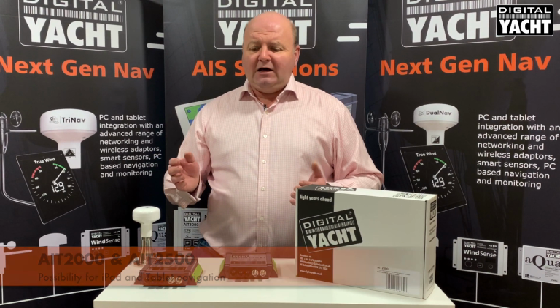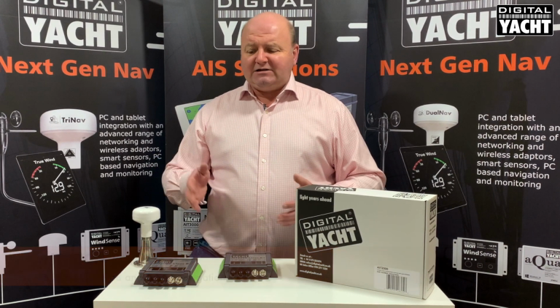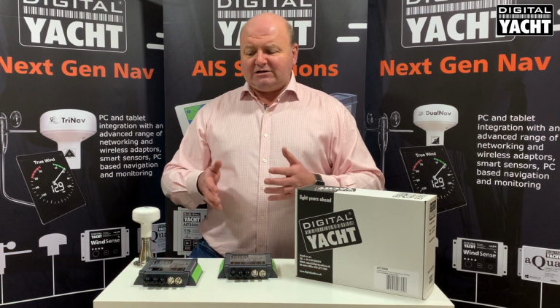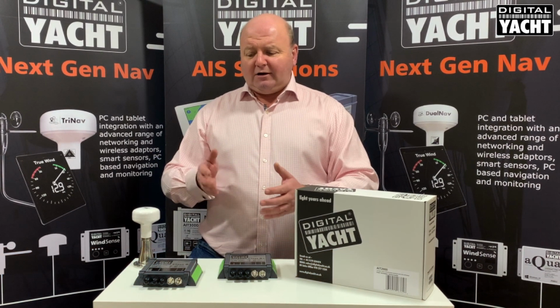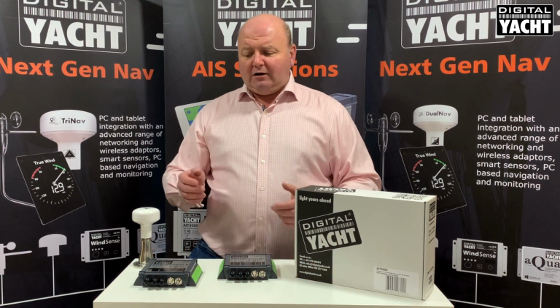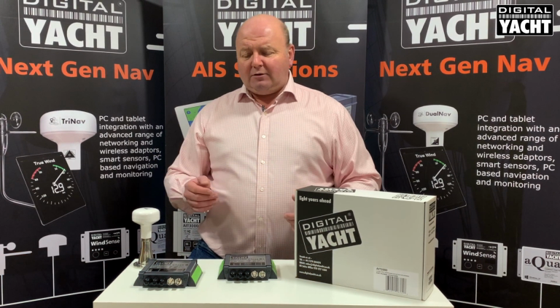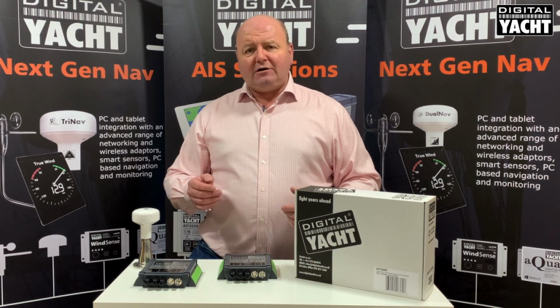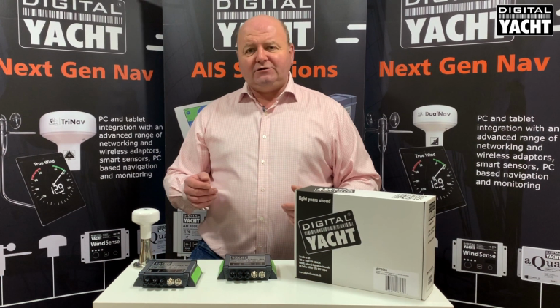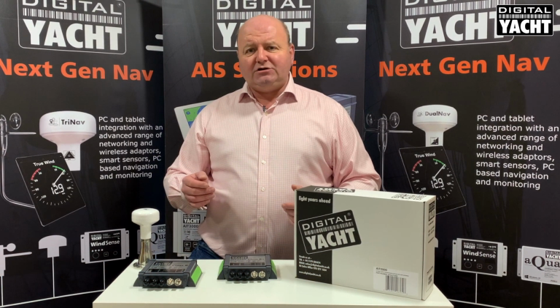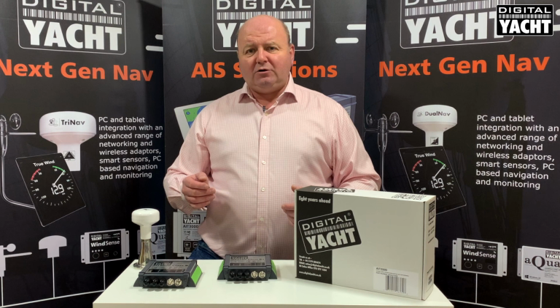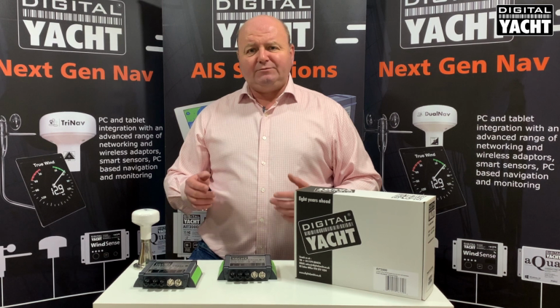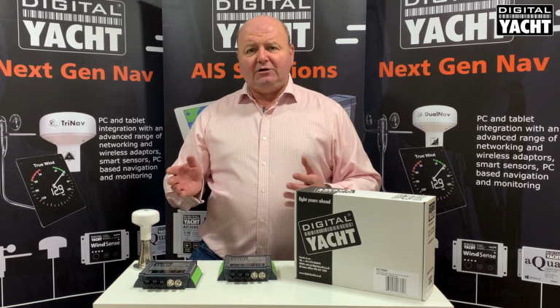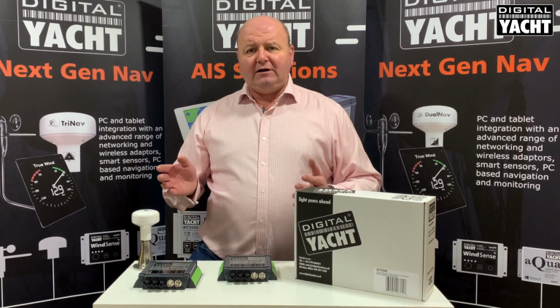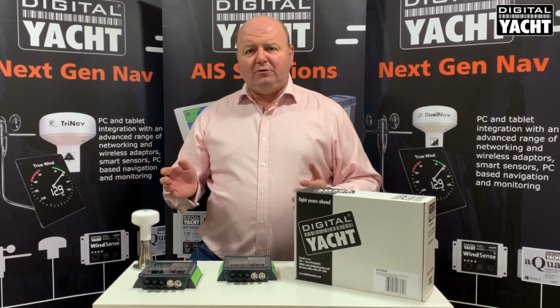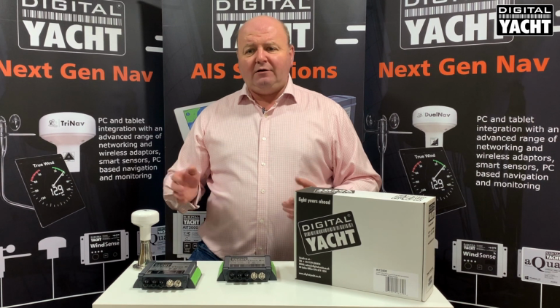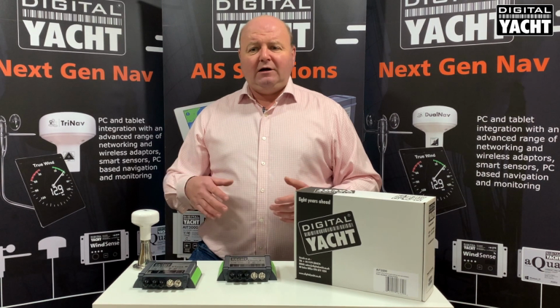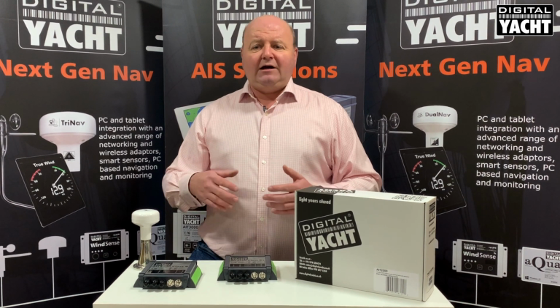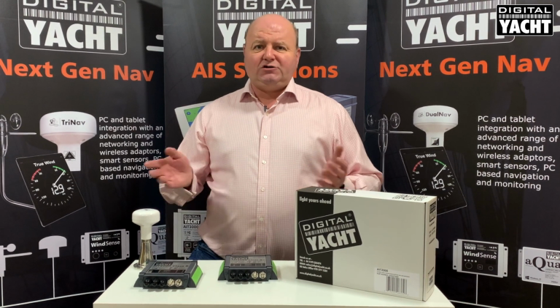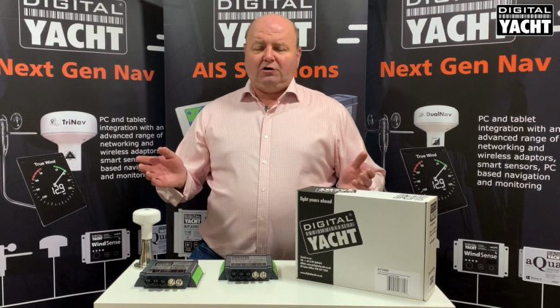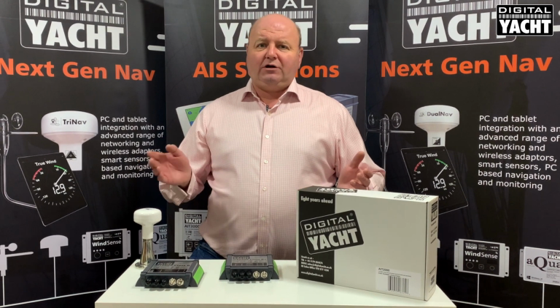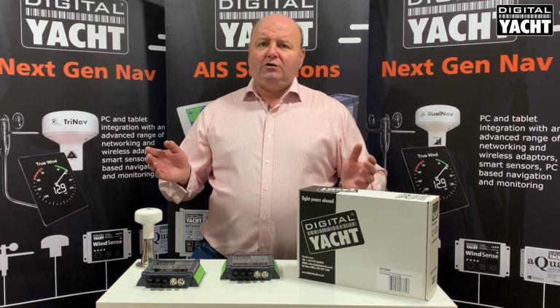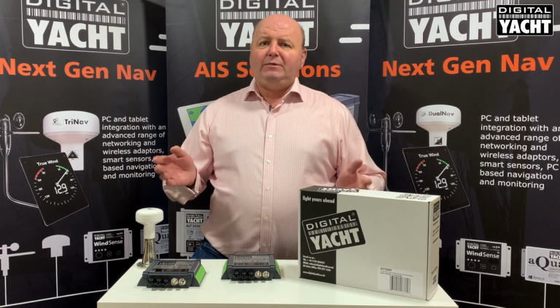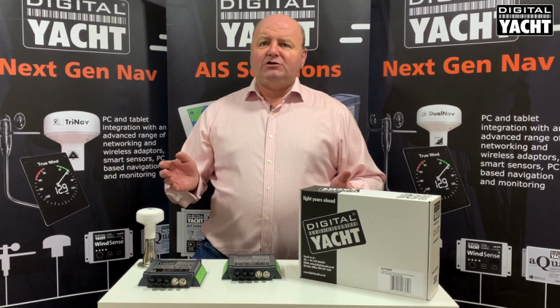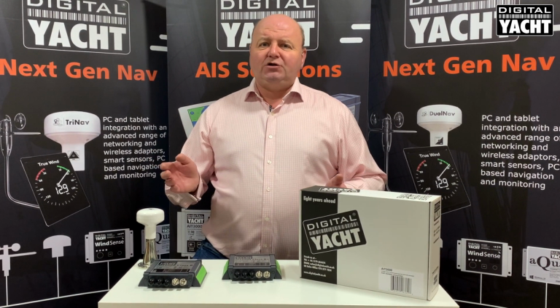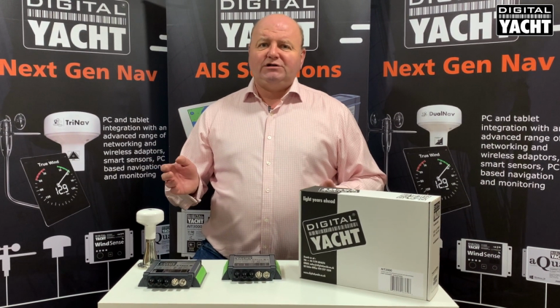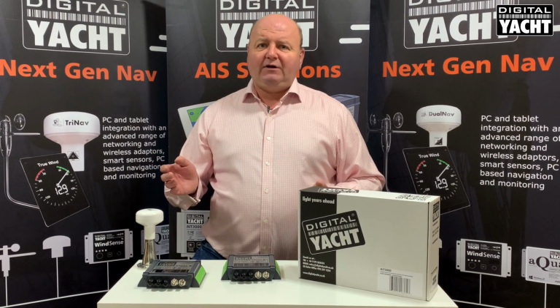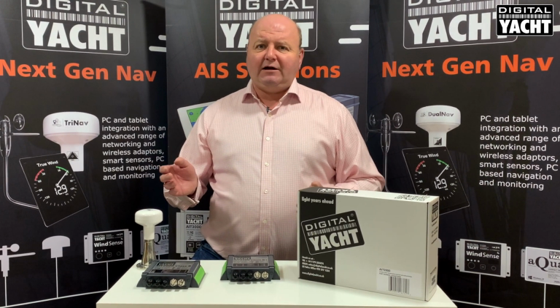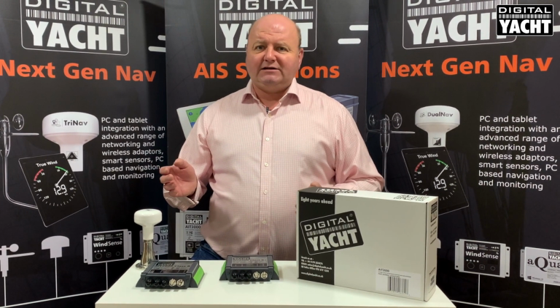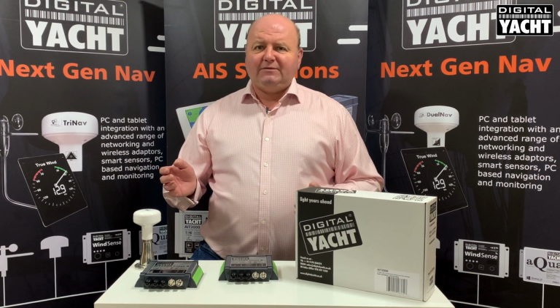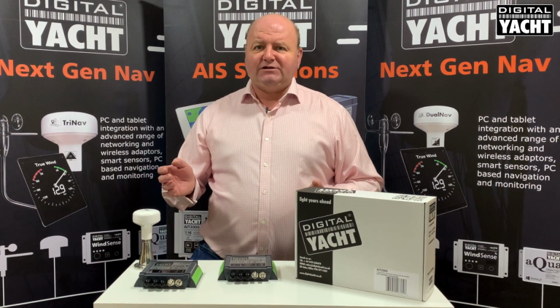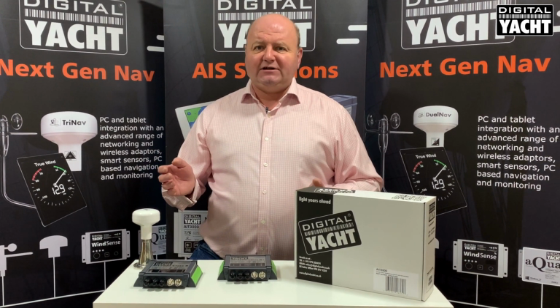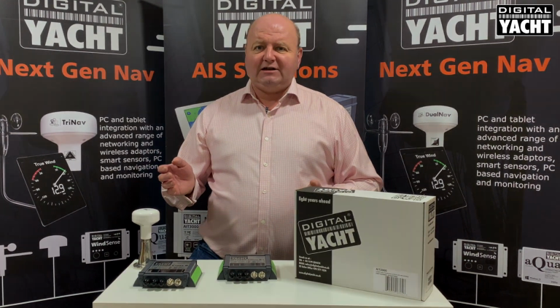So that's a quick comparison of the two models, both available now, with DigitalOp giving you the biggest choice of AIS. Thanks for listening.